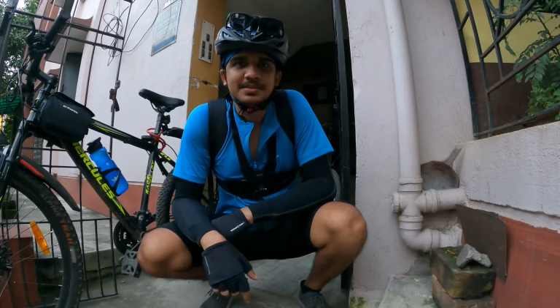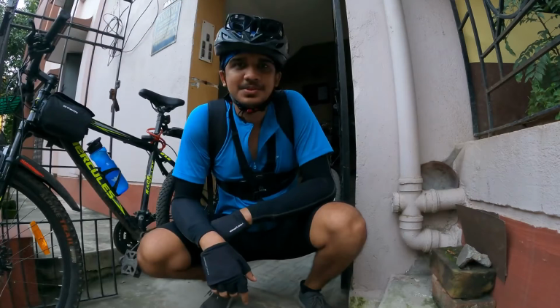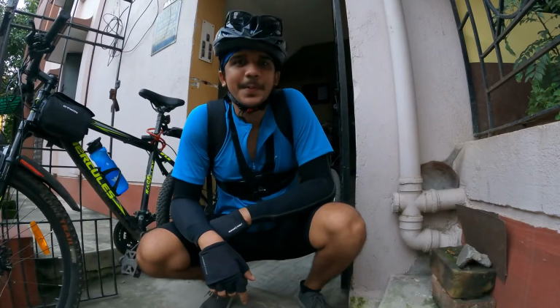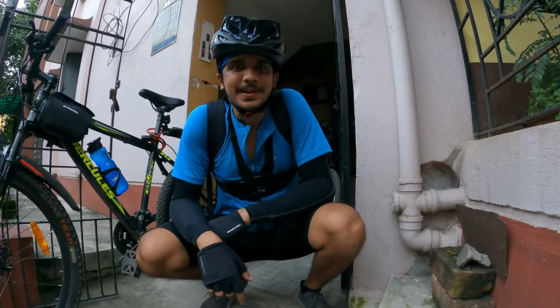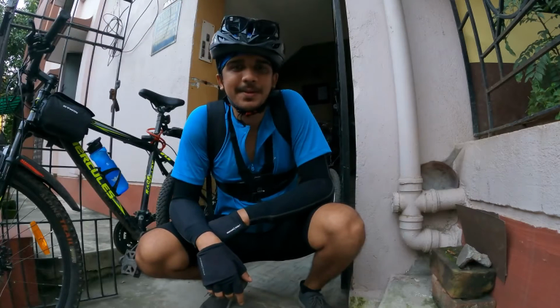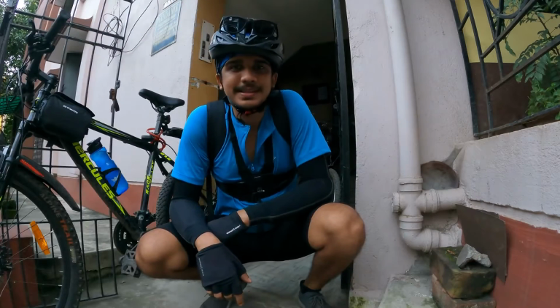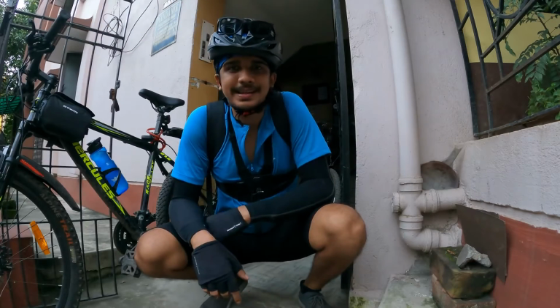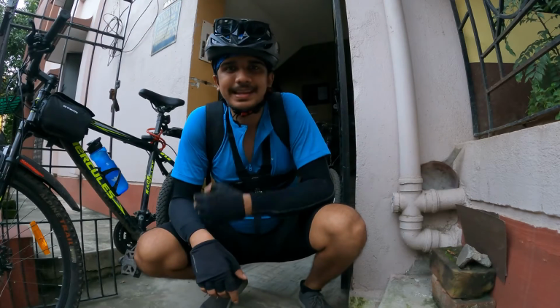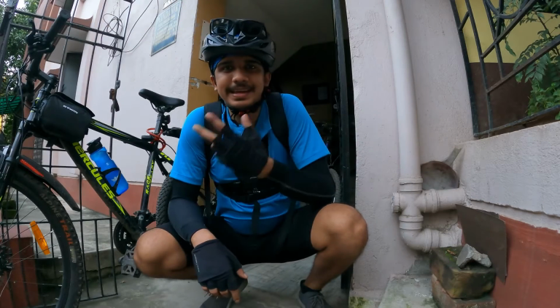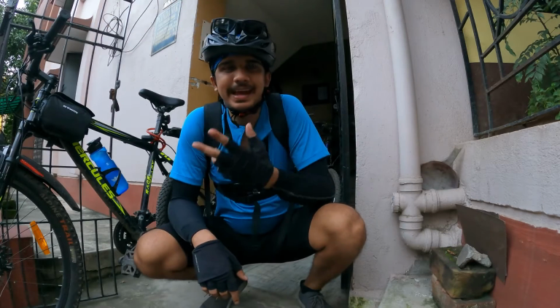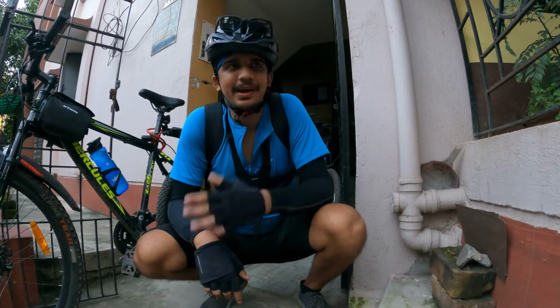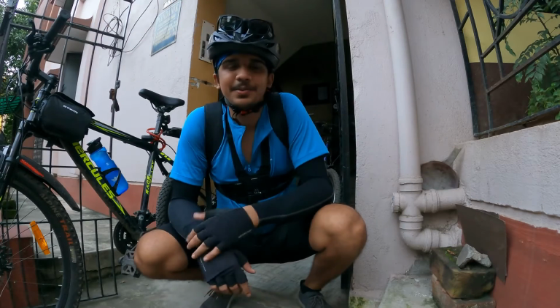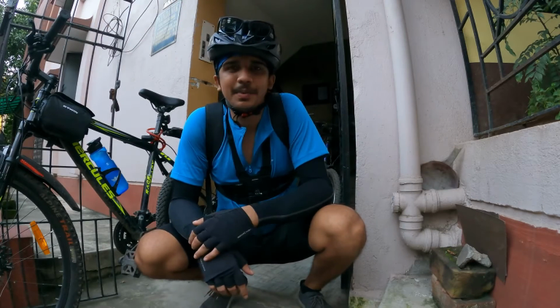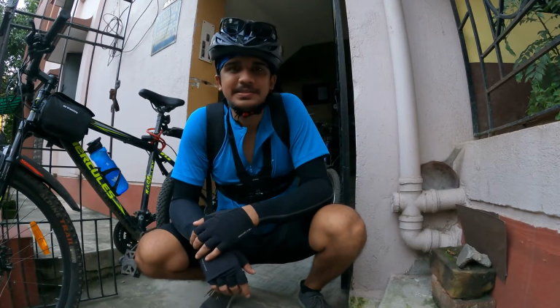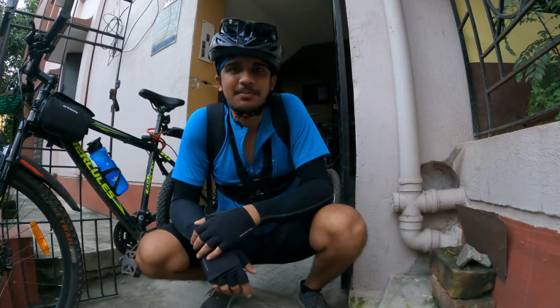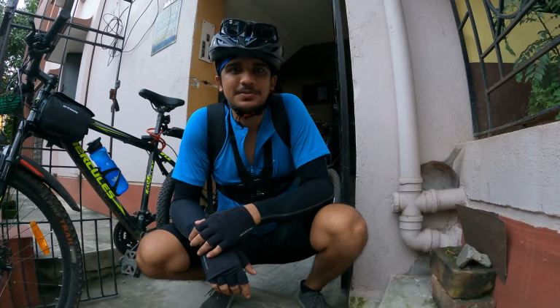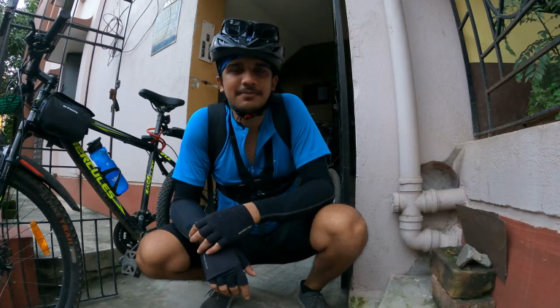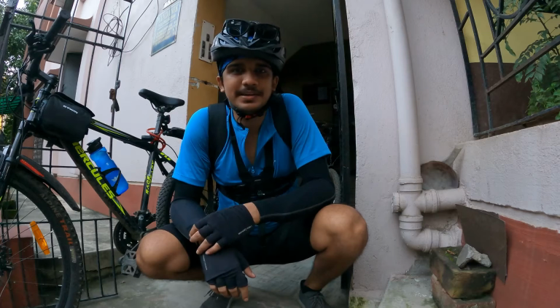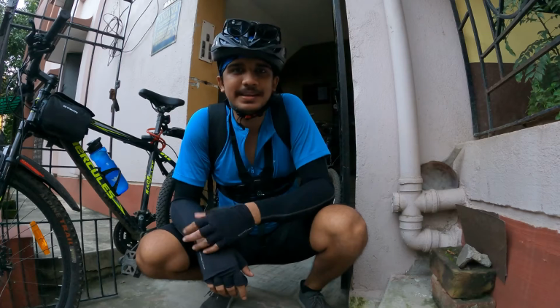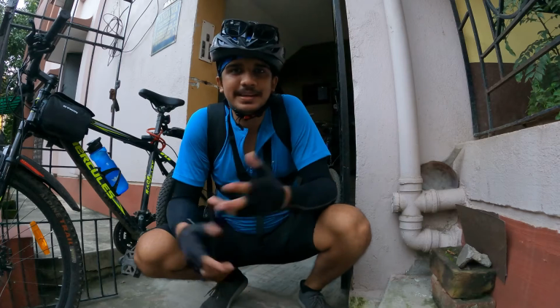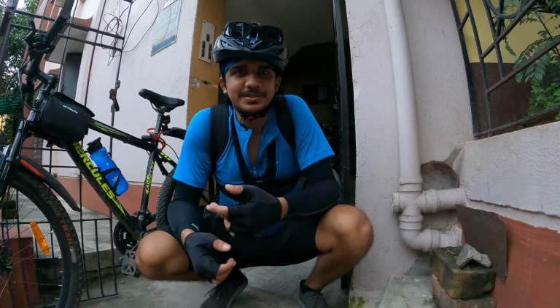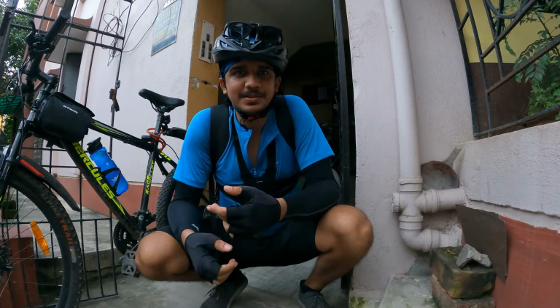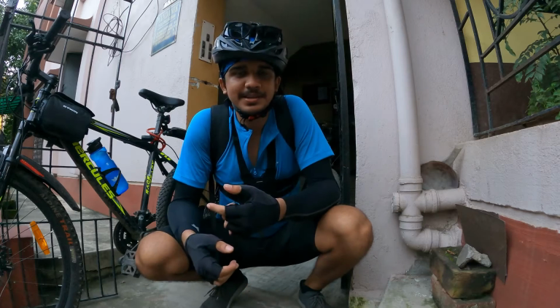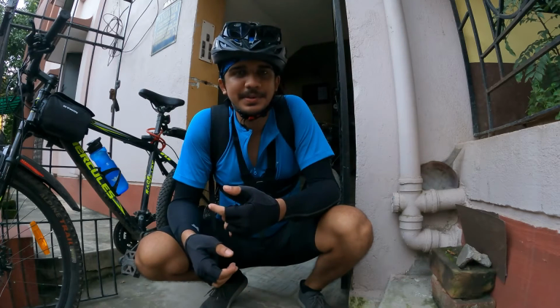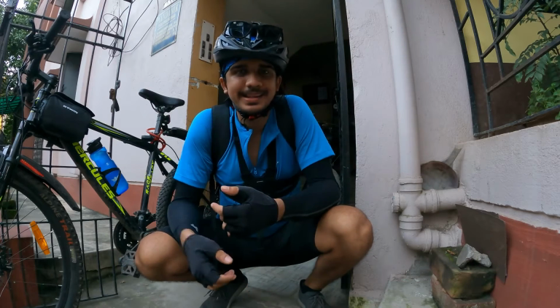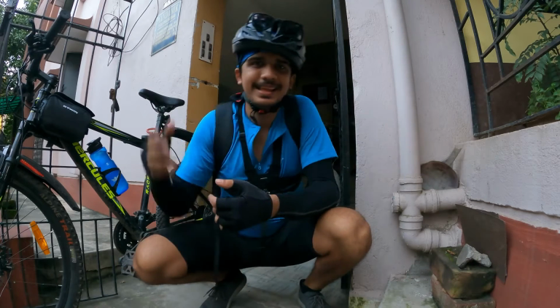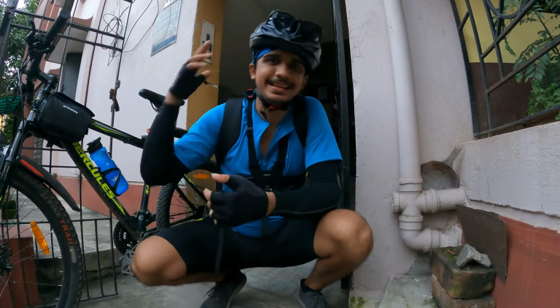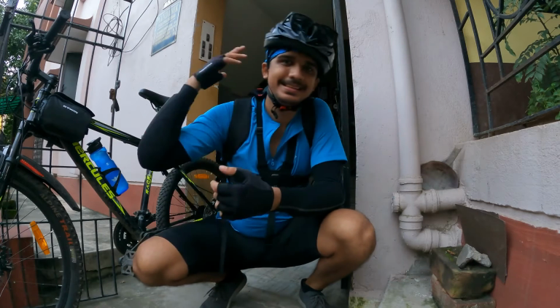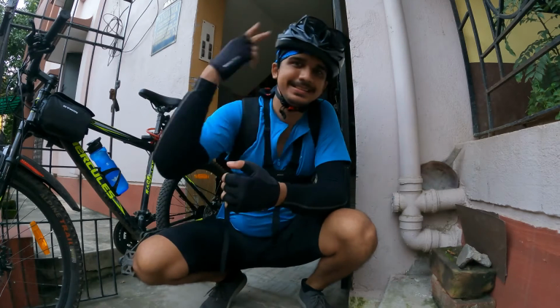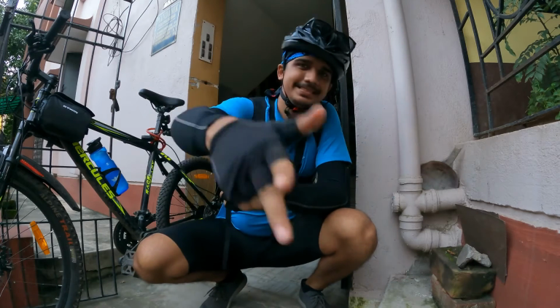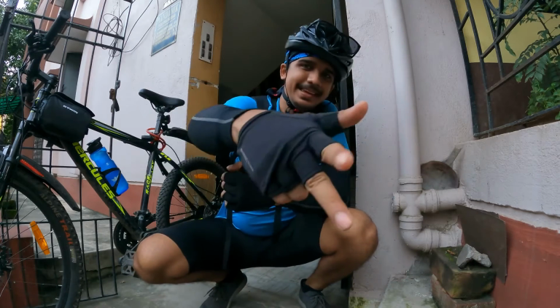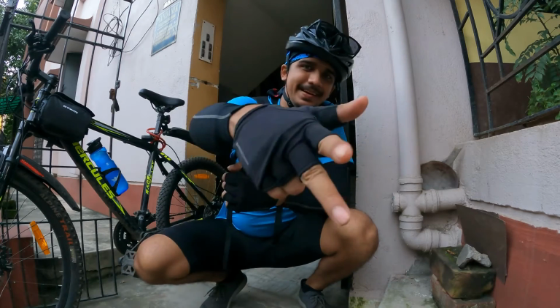We are ready for our cycle ride now. We have approximately 5:30, so let us begin. See ya!